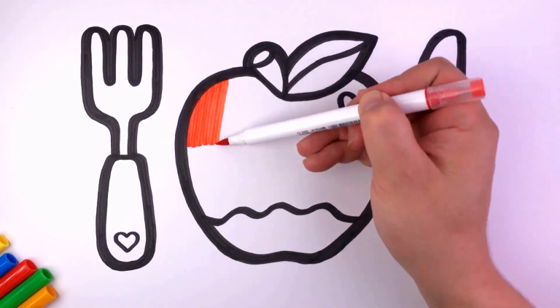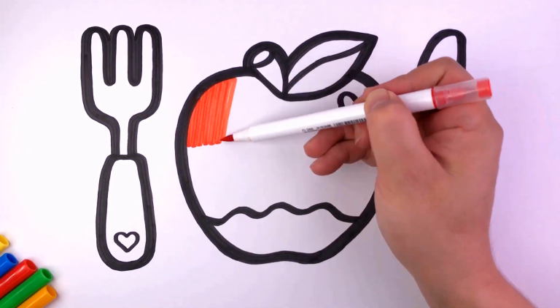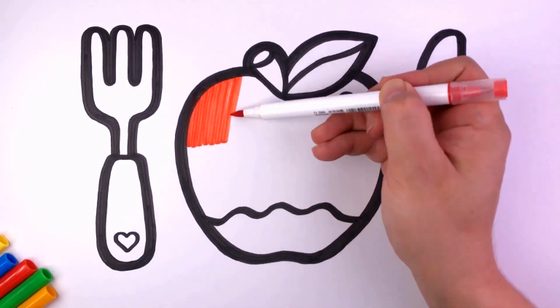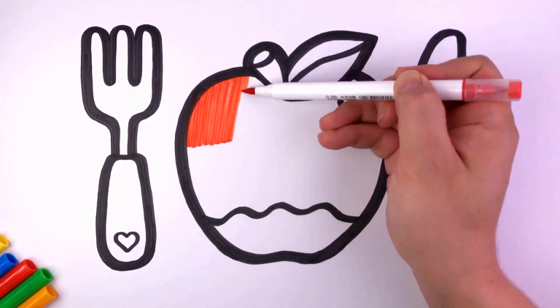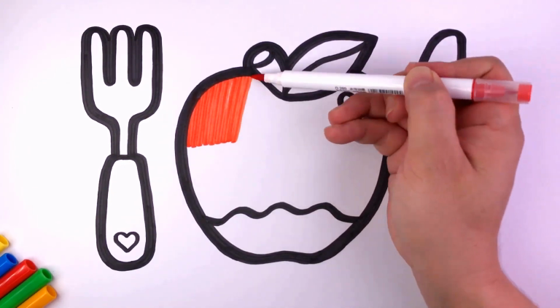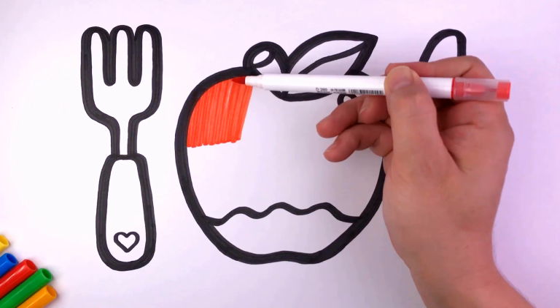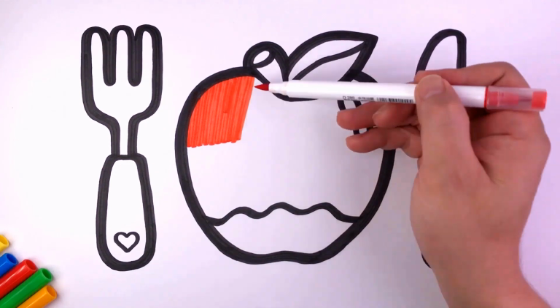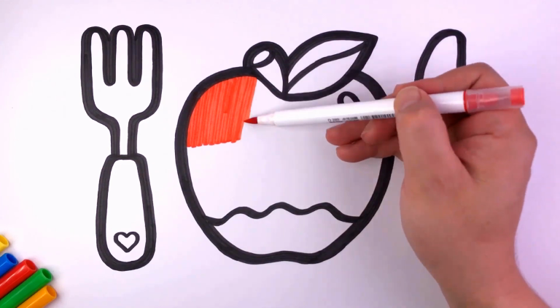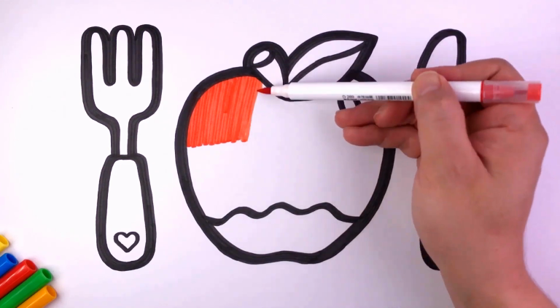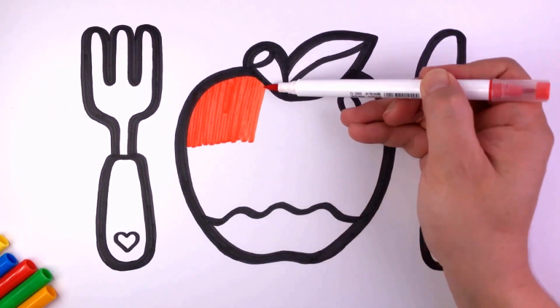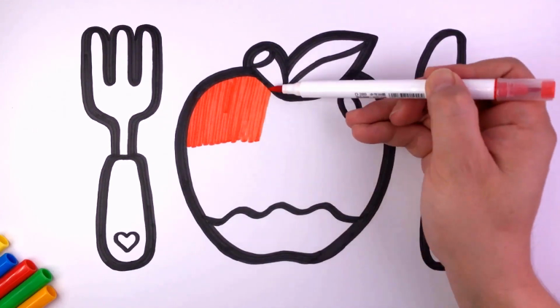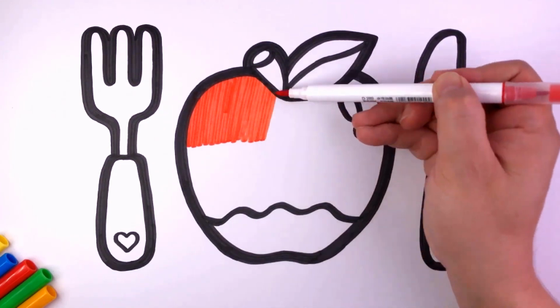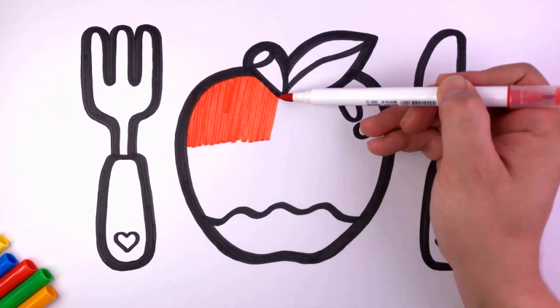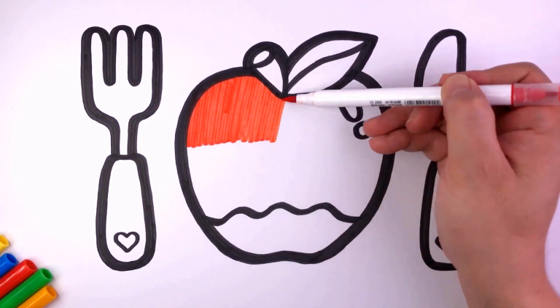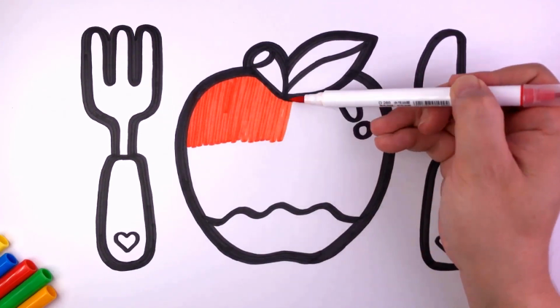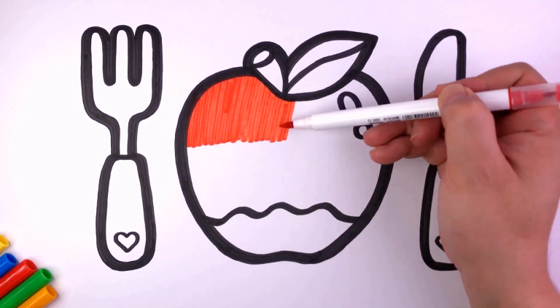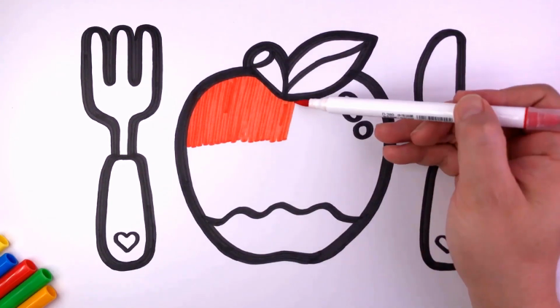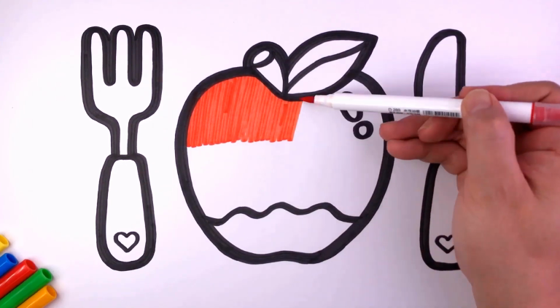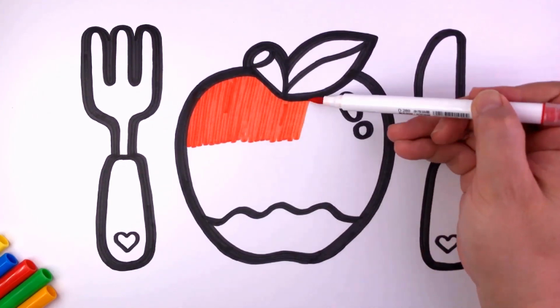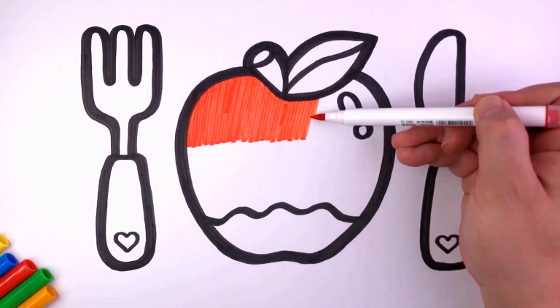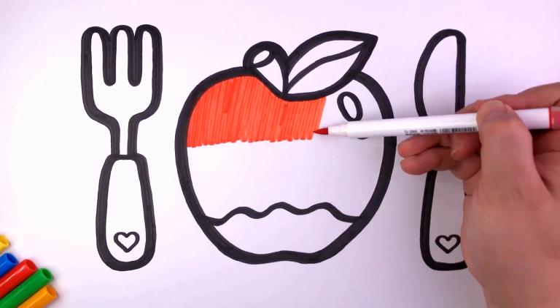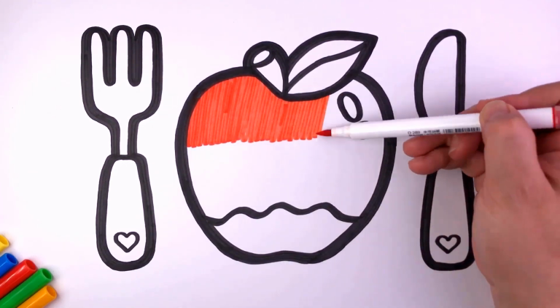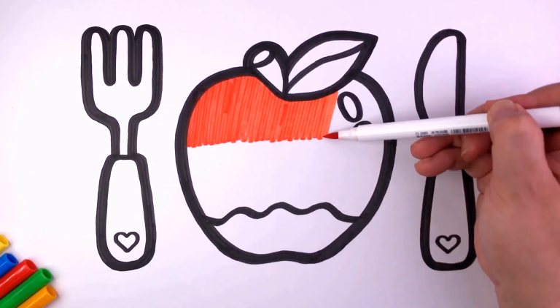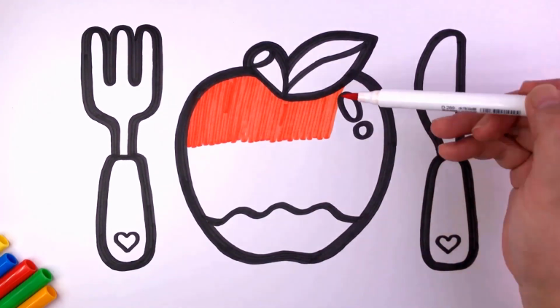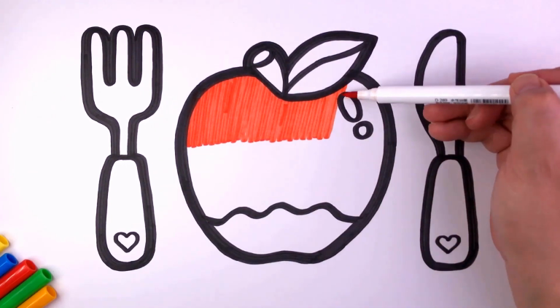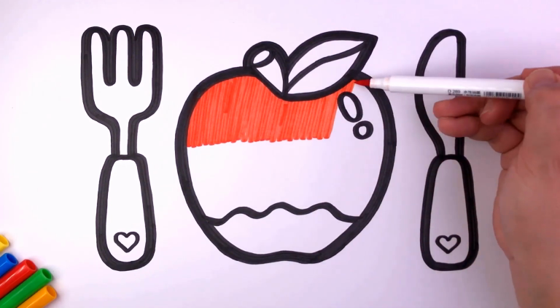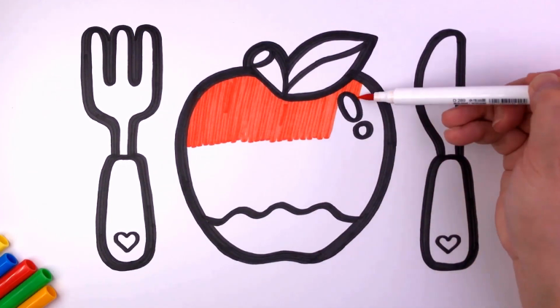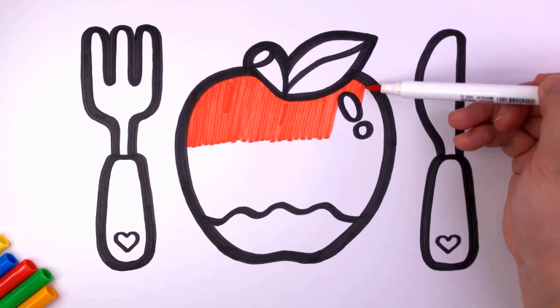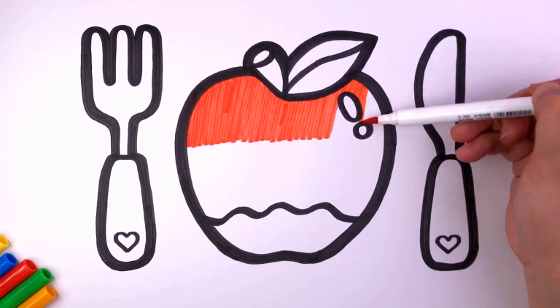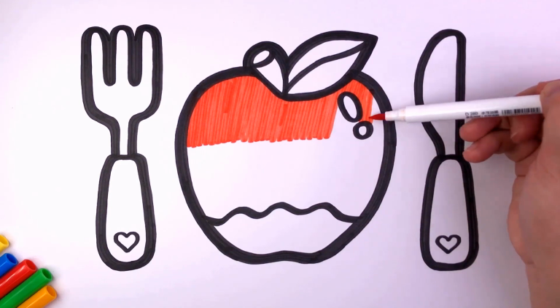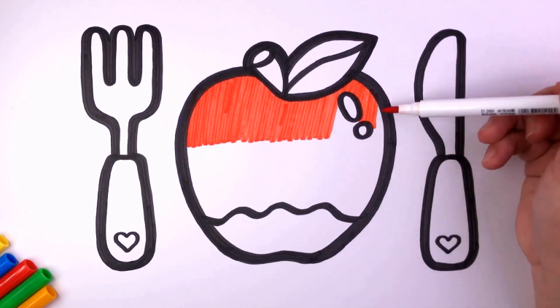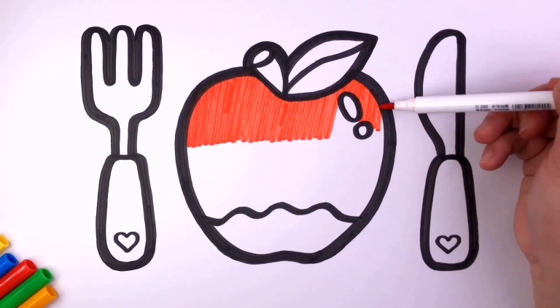wood and clay, wood and clay. Build it up with wood and clay, my fair lady.